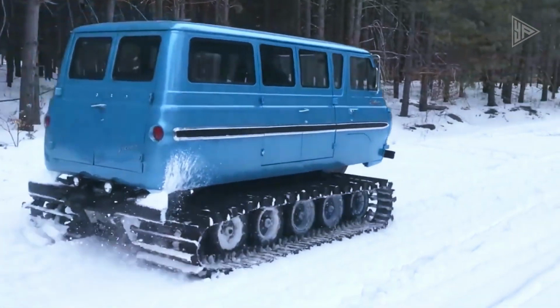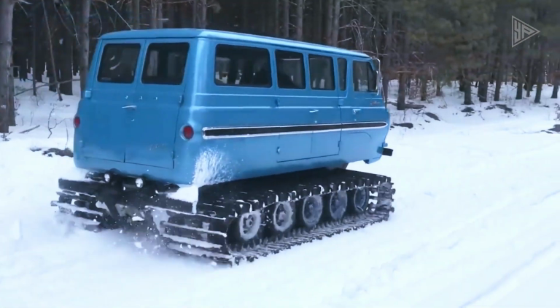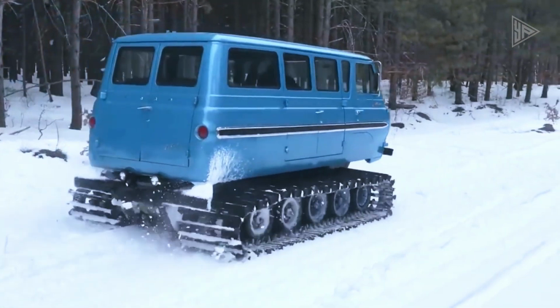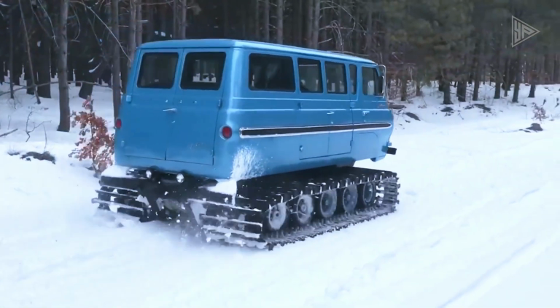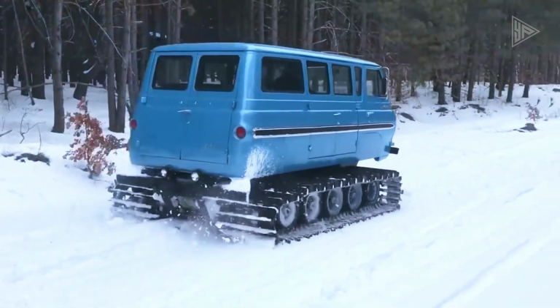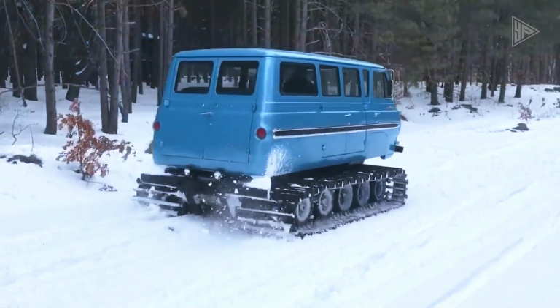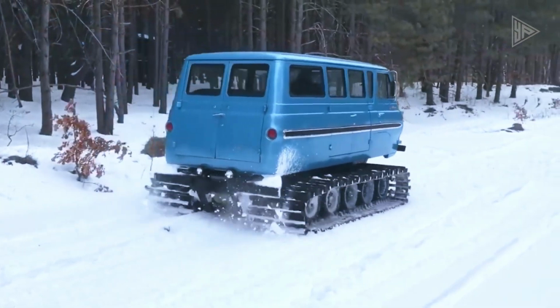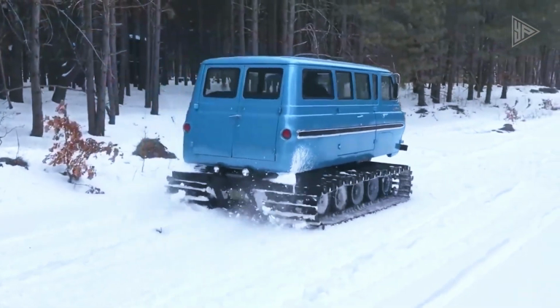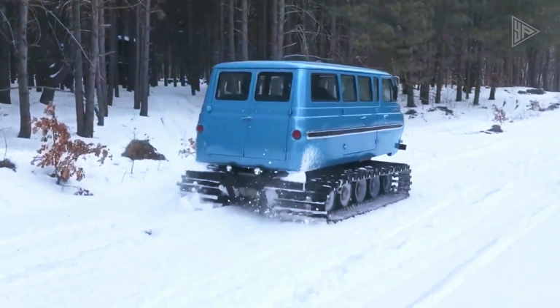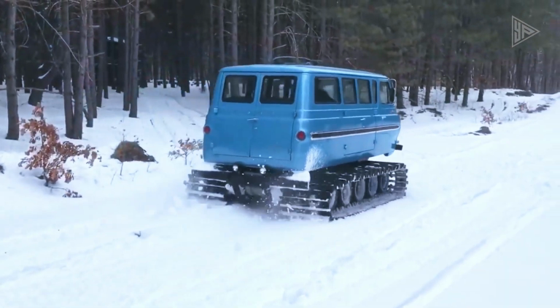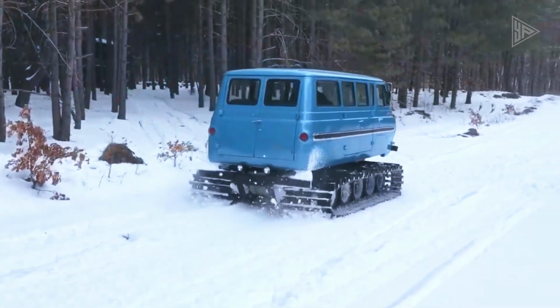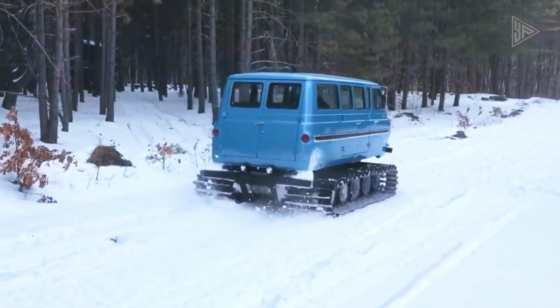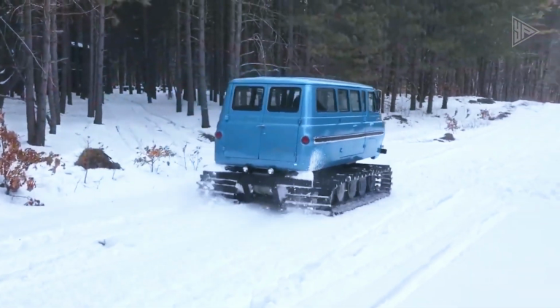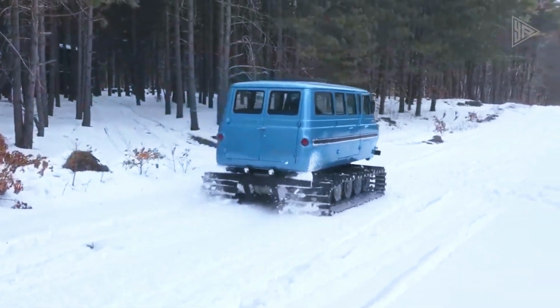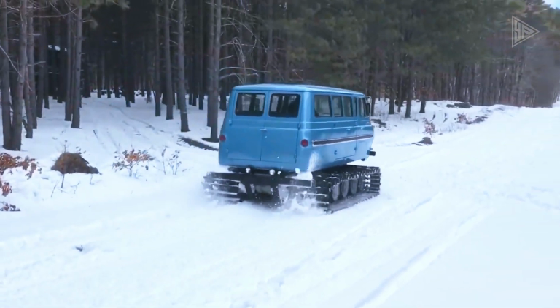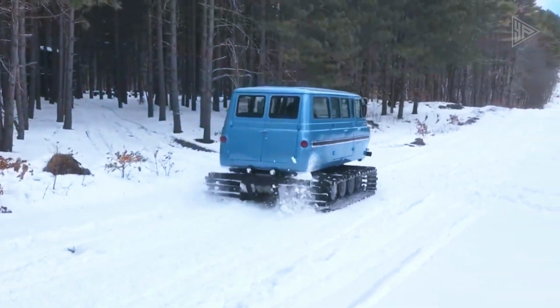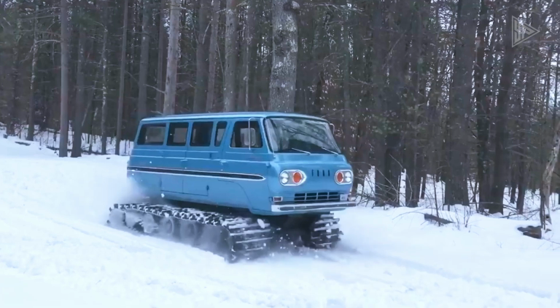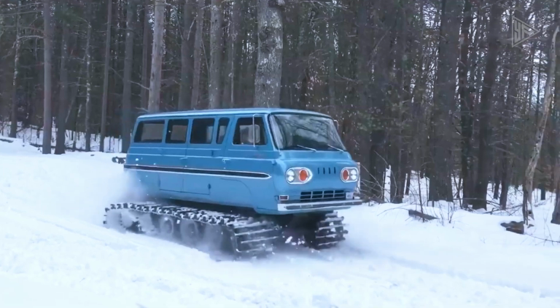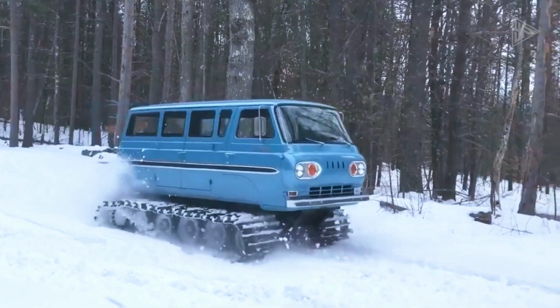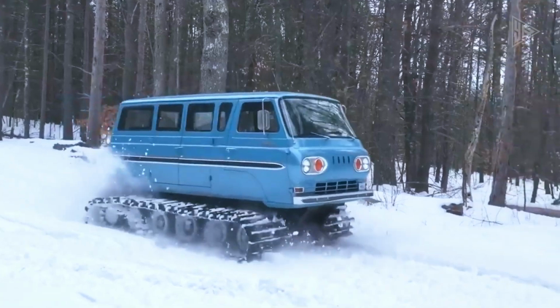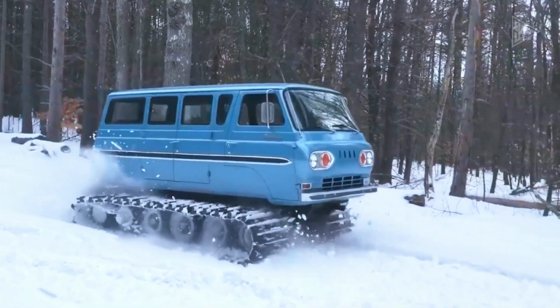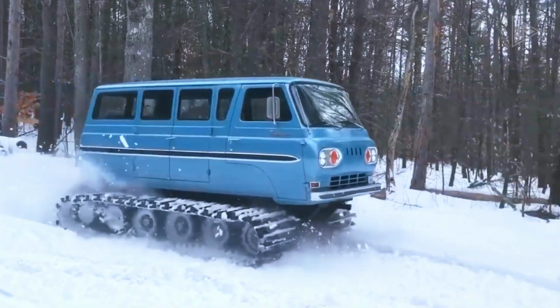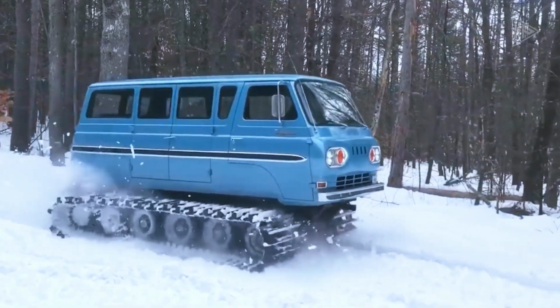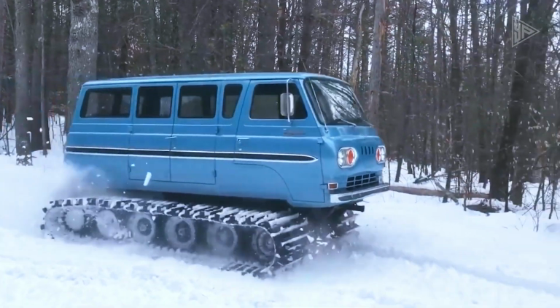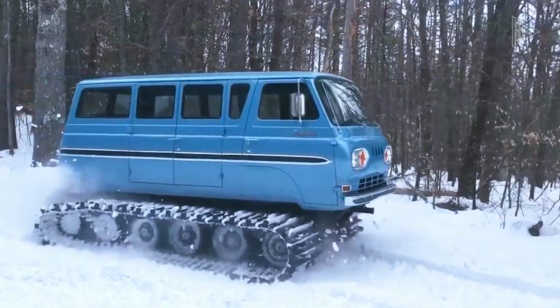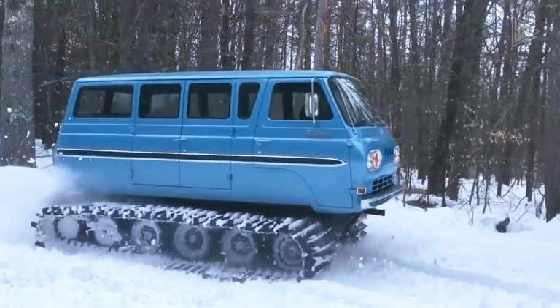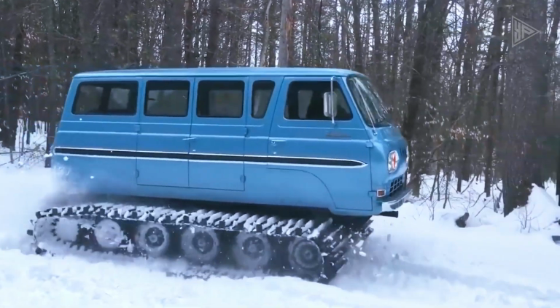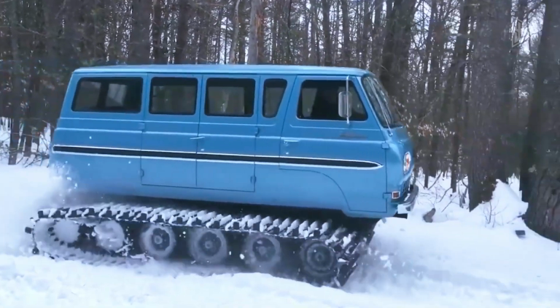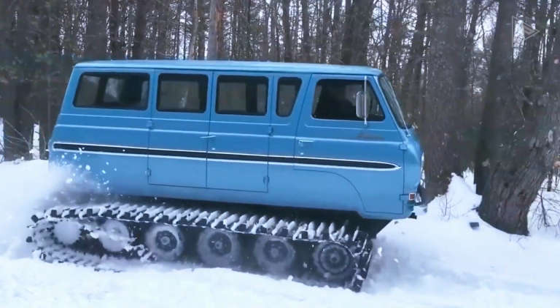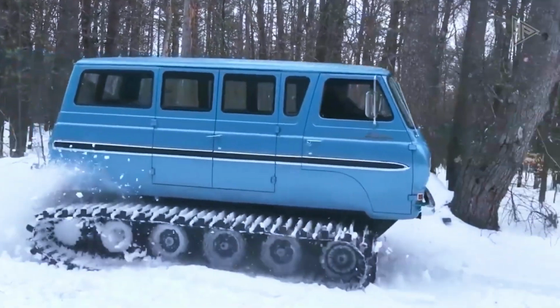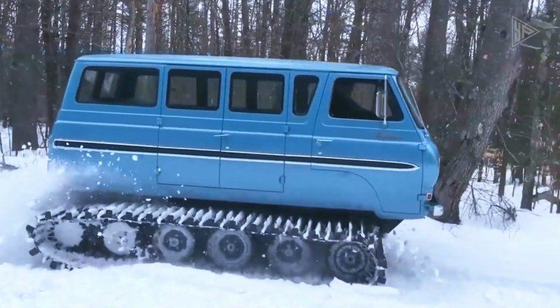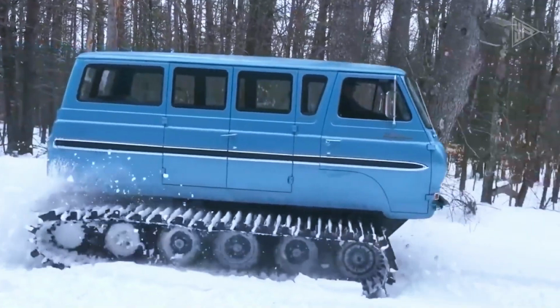This technical marvel is priced at $22,500 as of the most recent report.